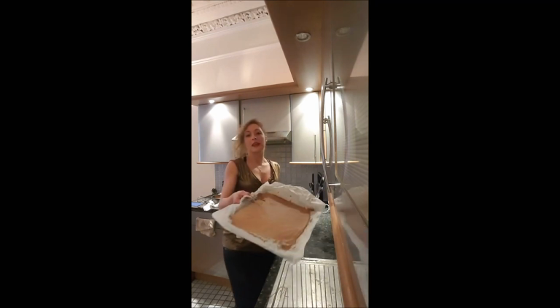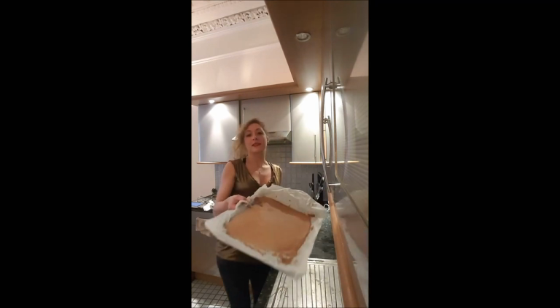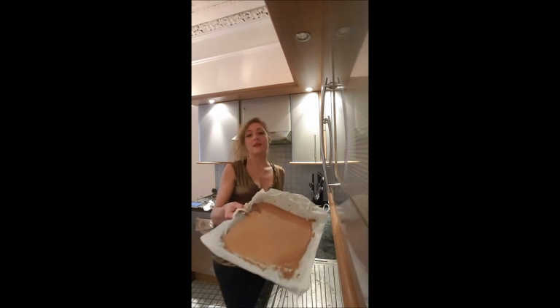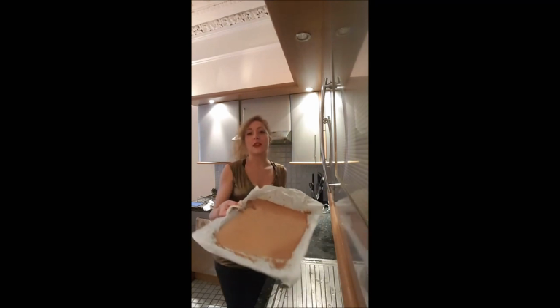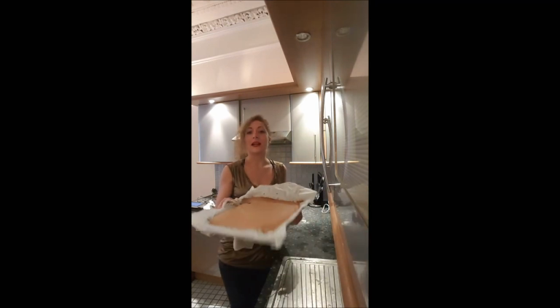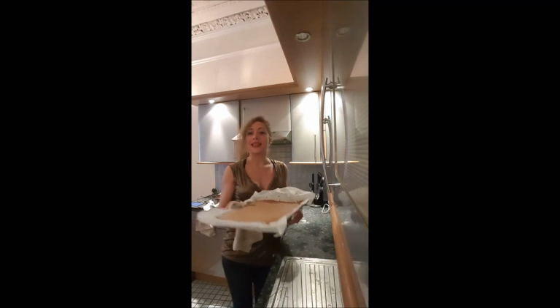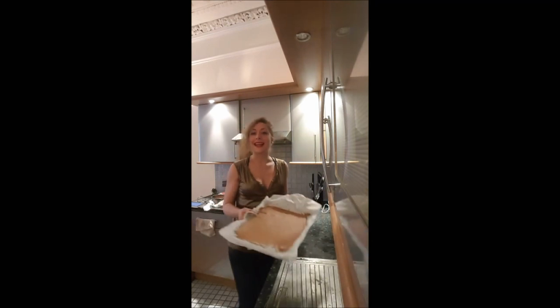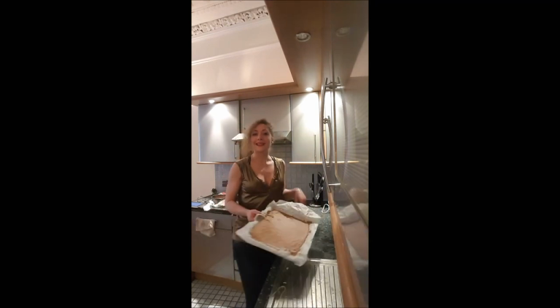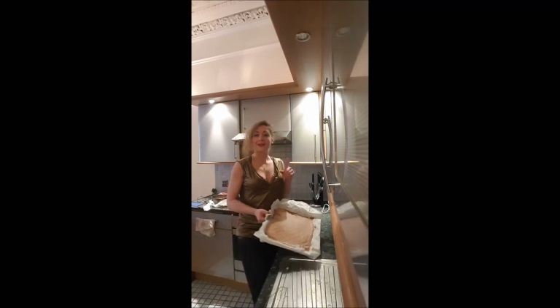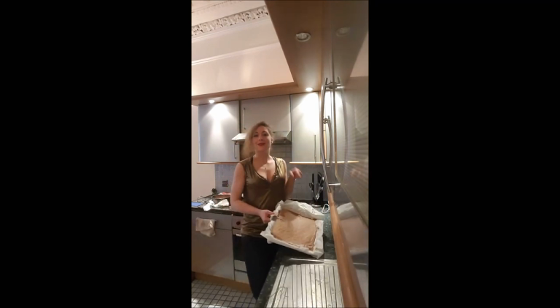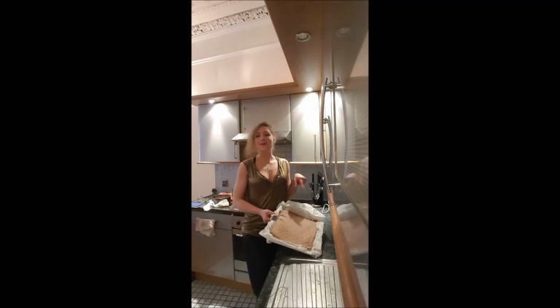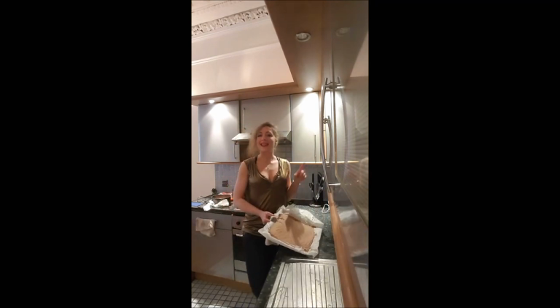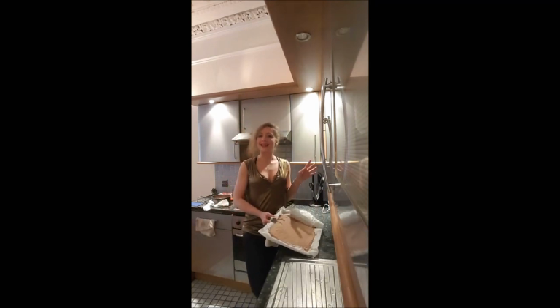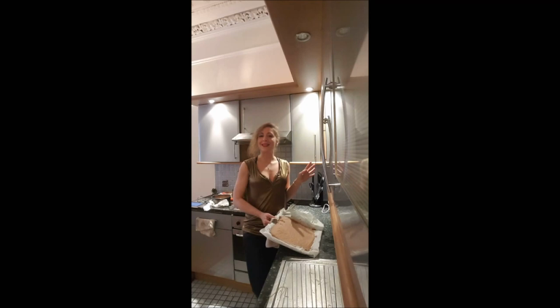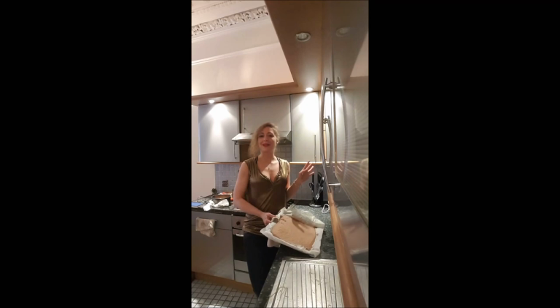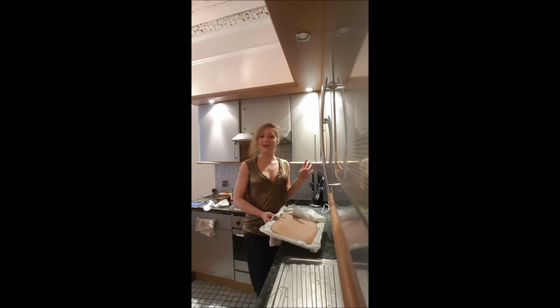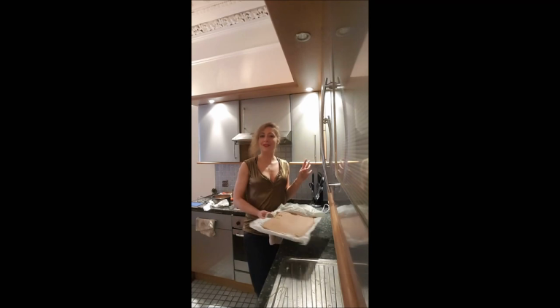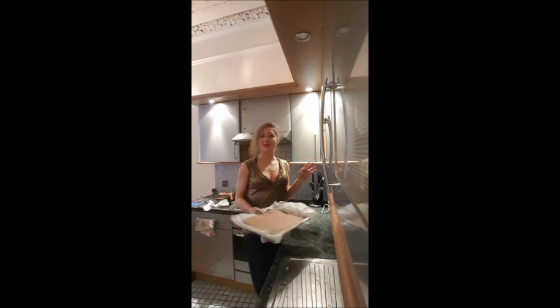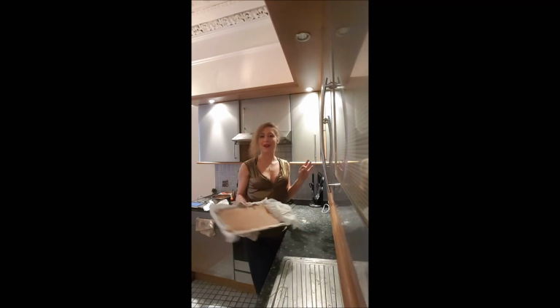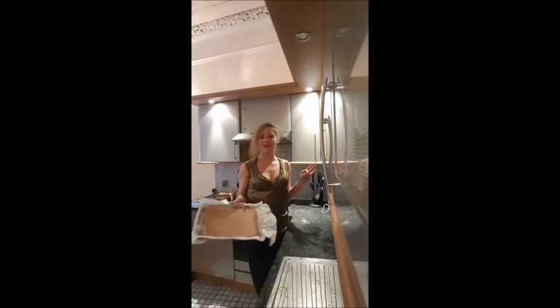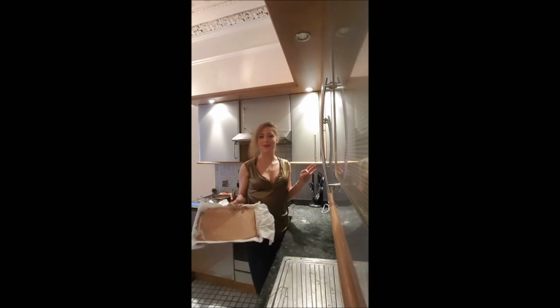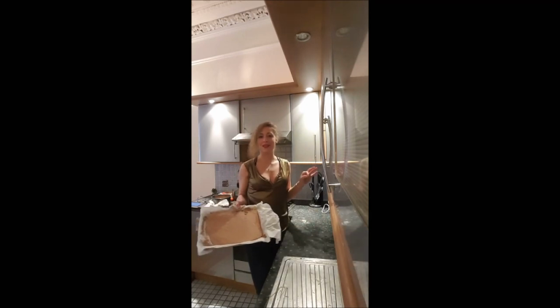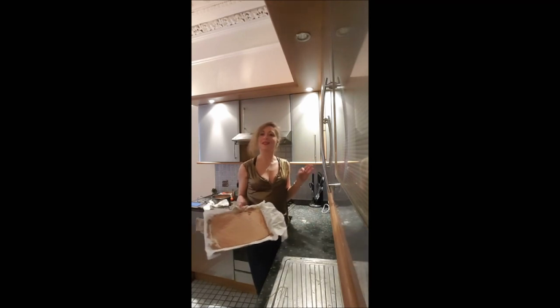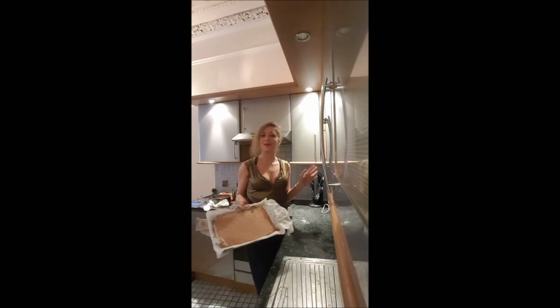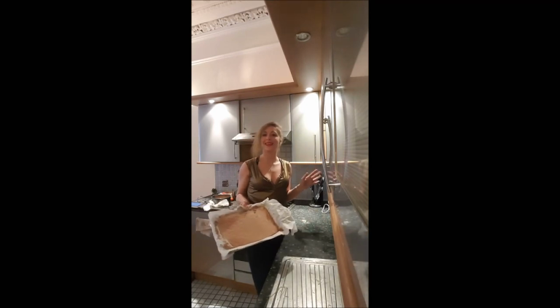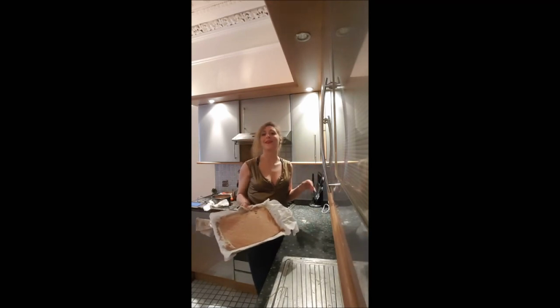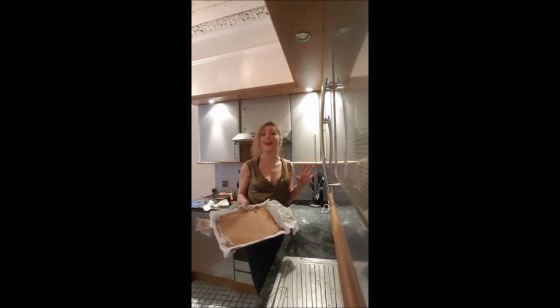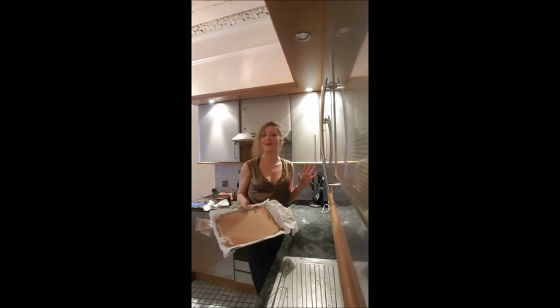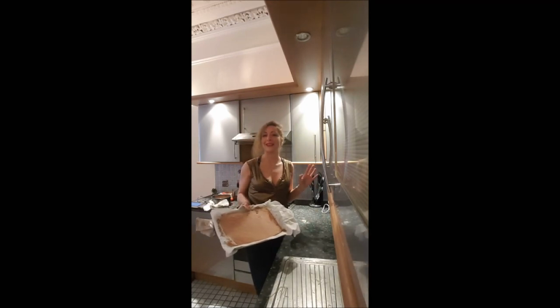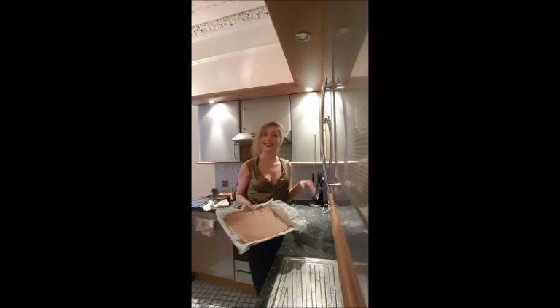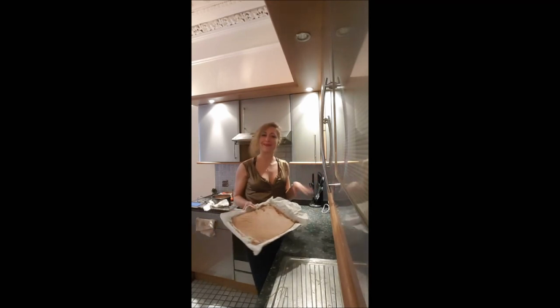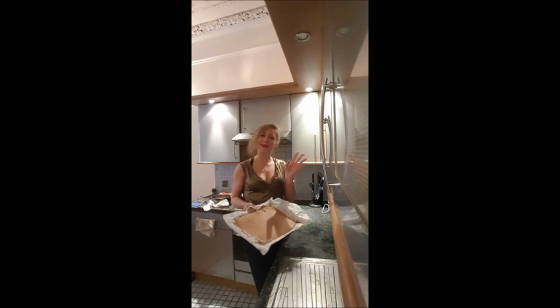It's not very nice like that — just watch my next video and I will show you how to use it to make a Black Forest. Bye-bye.